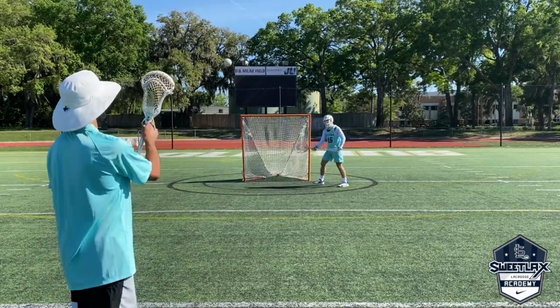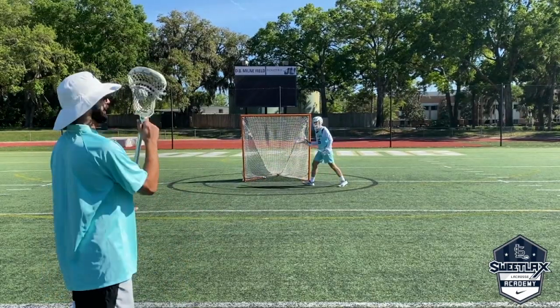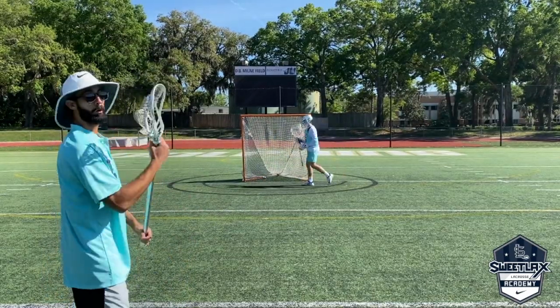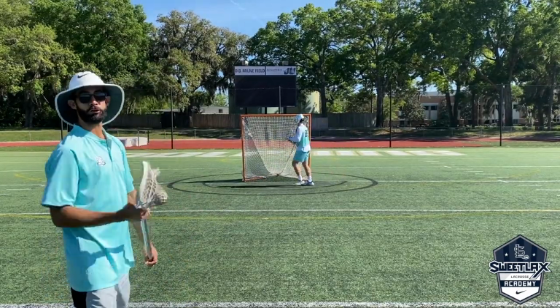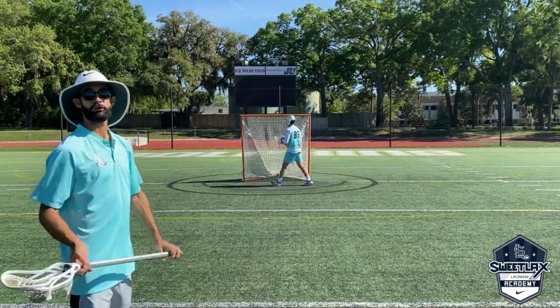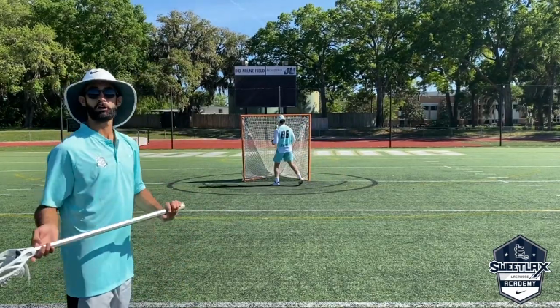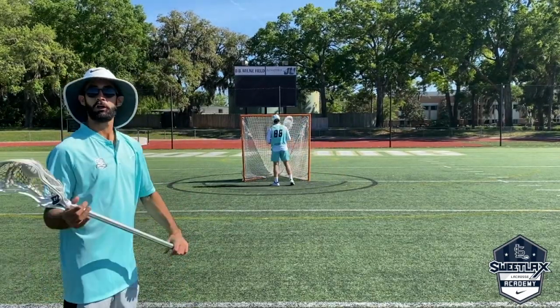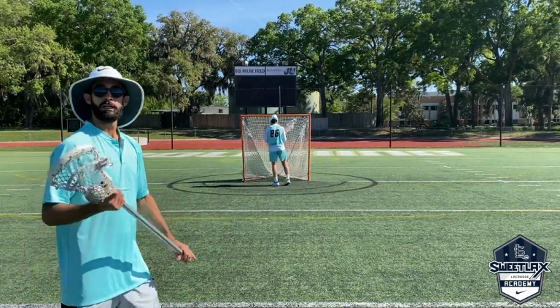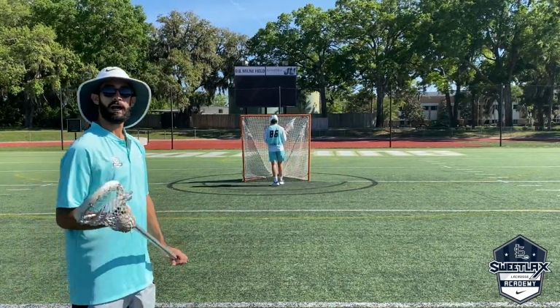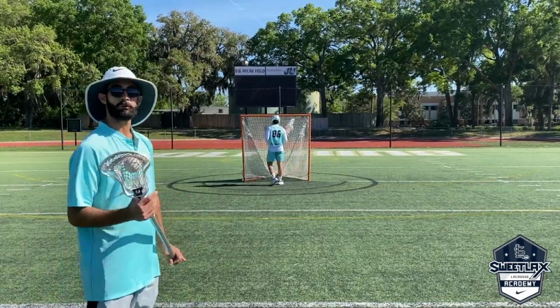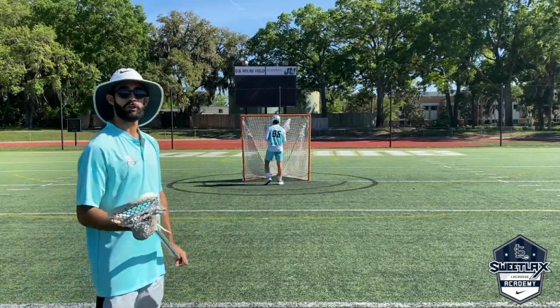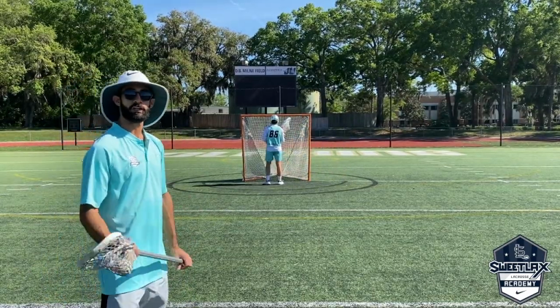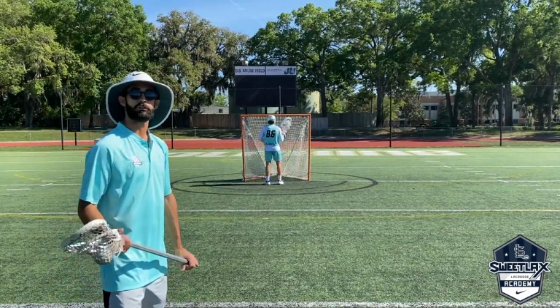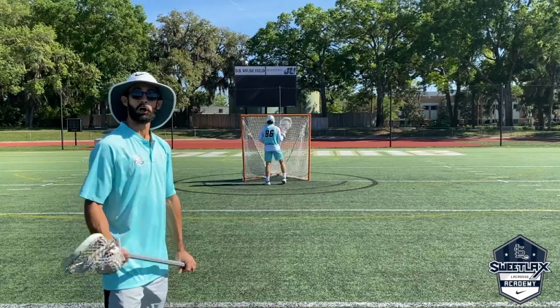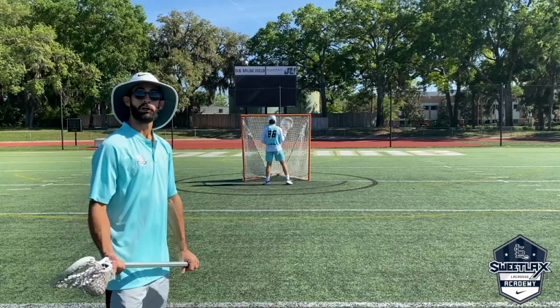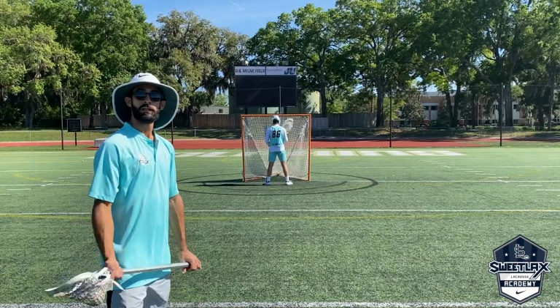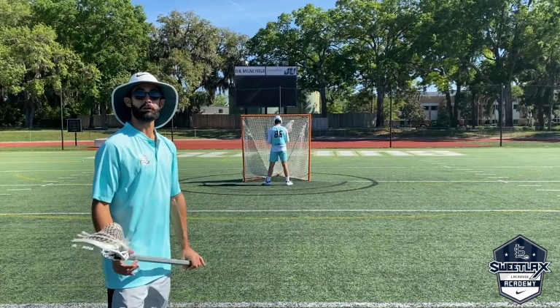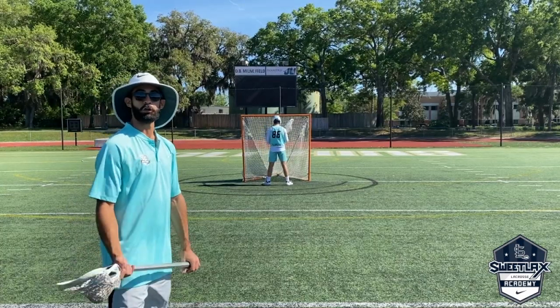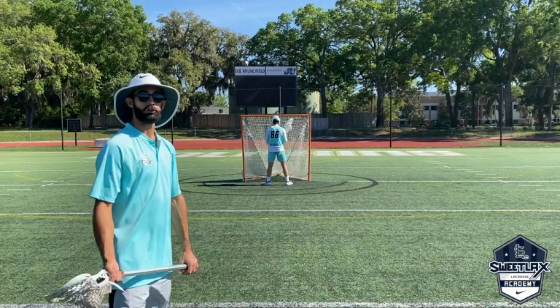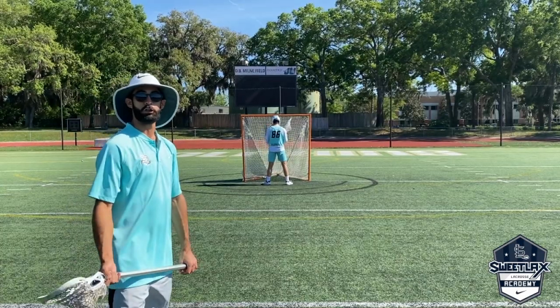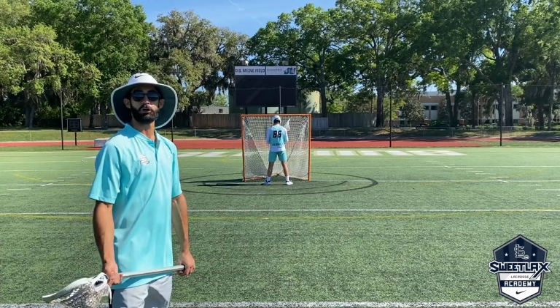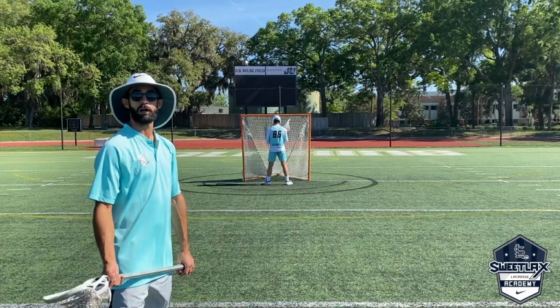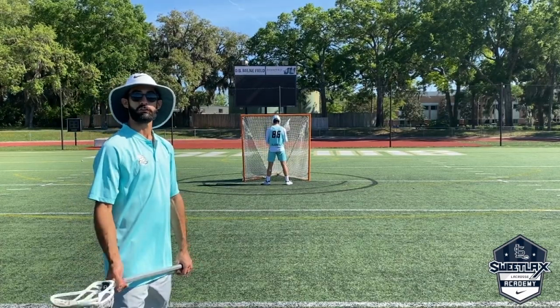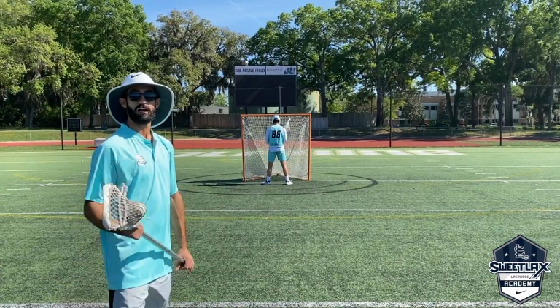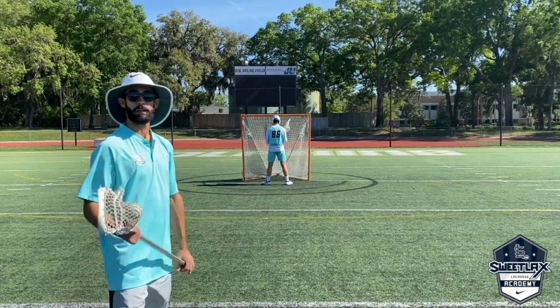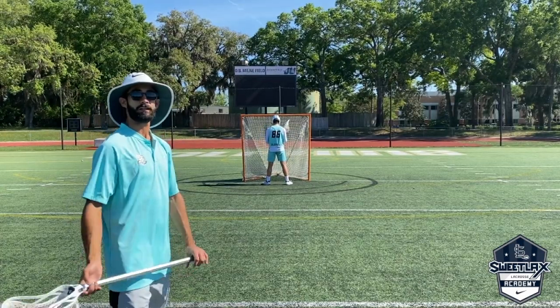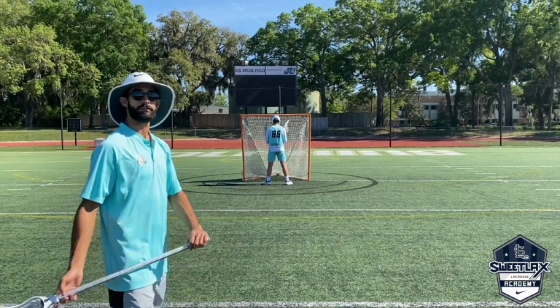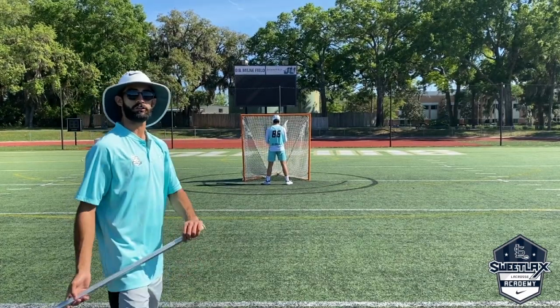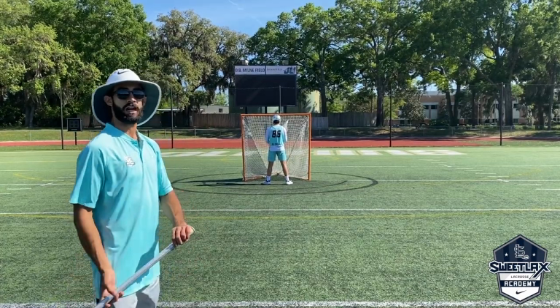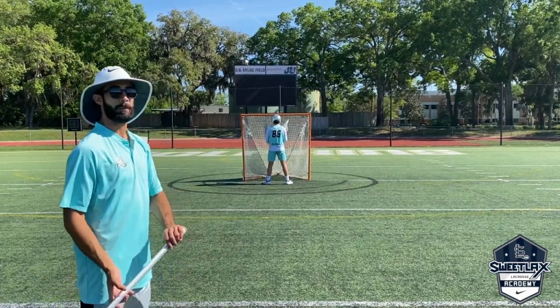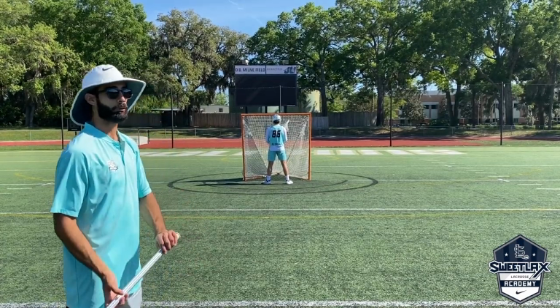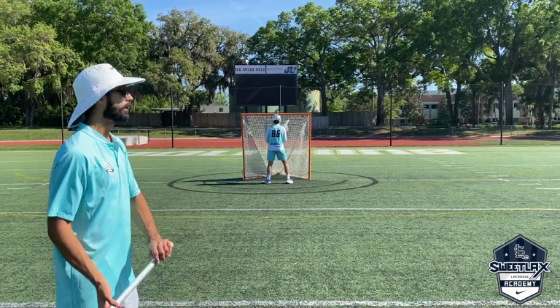For the second portion of this drill, I'm just going to say 'turn.' The goalie is just going to turn around and he's going to have to make the read.